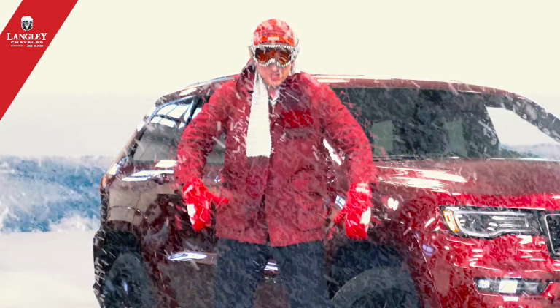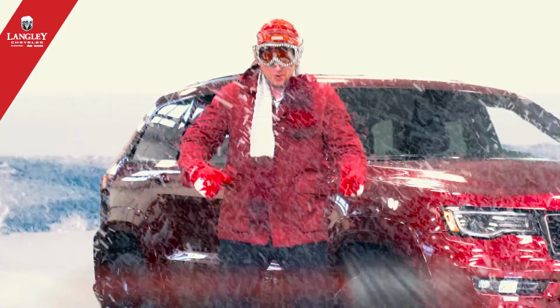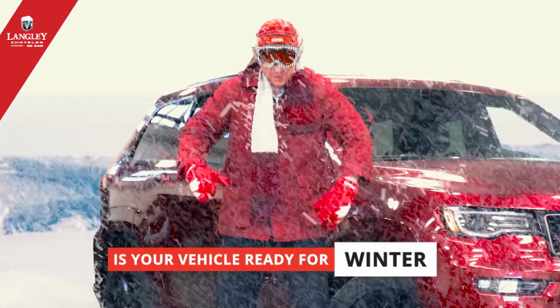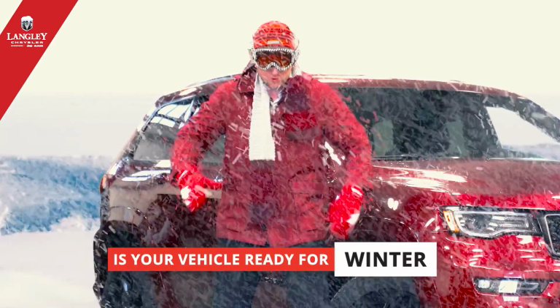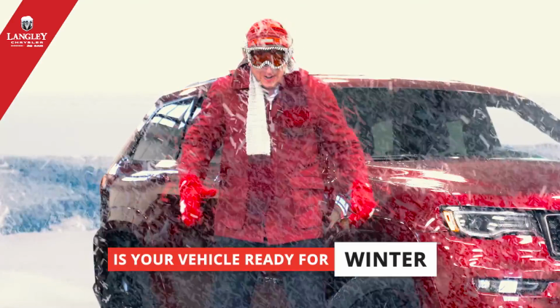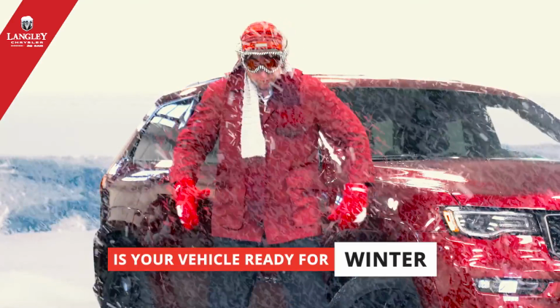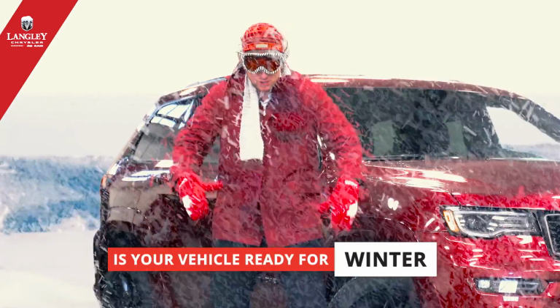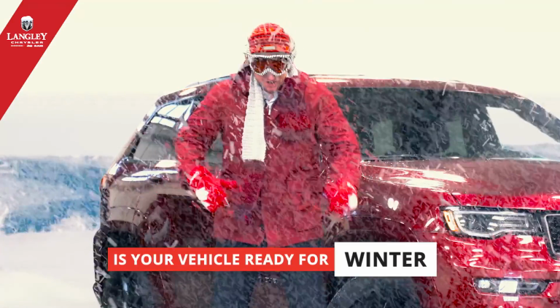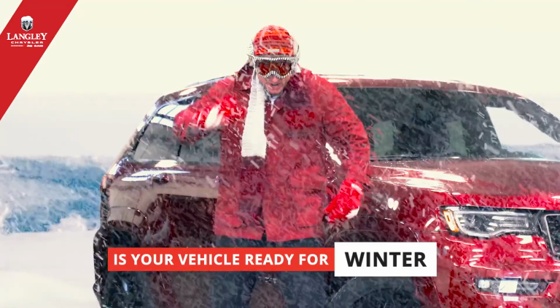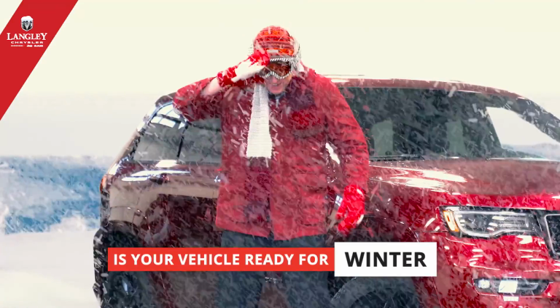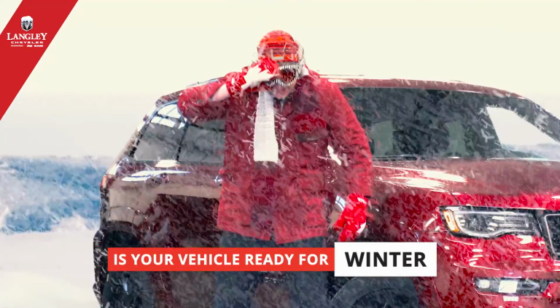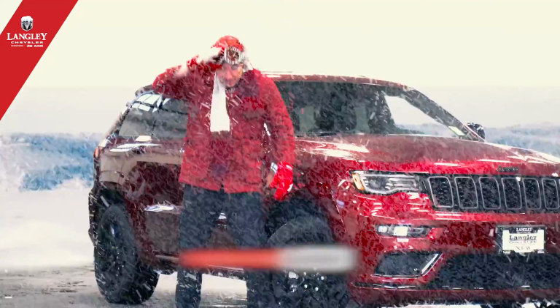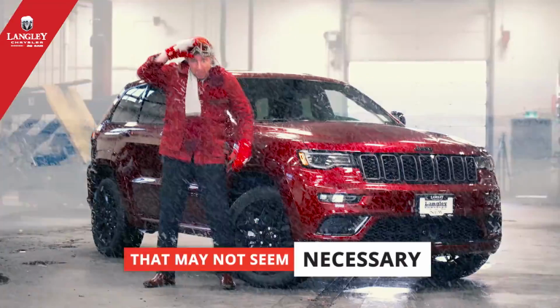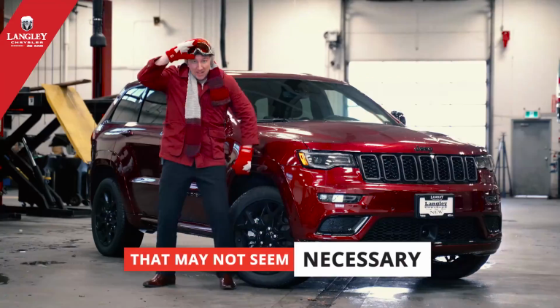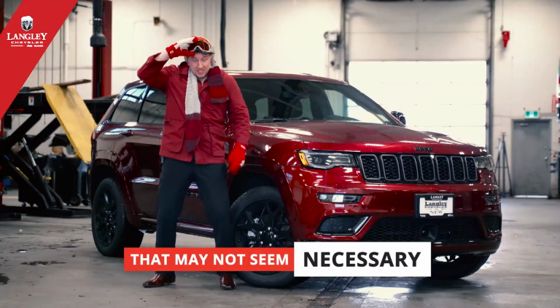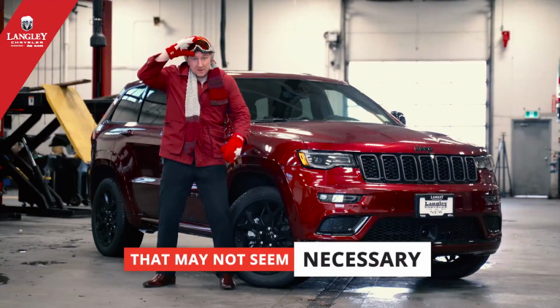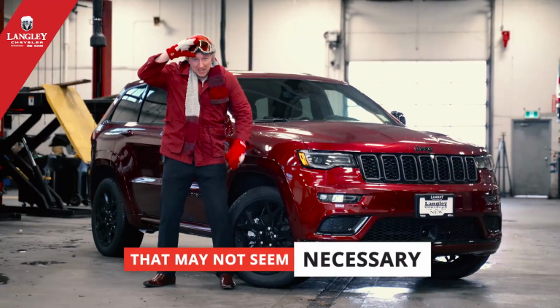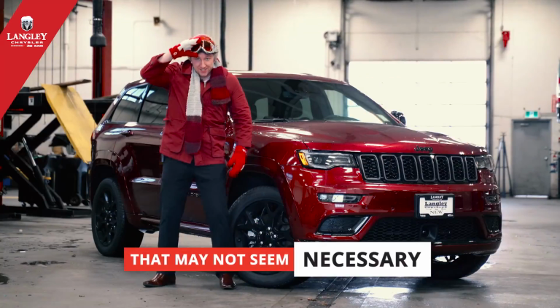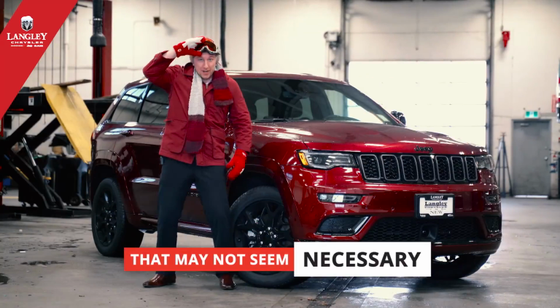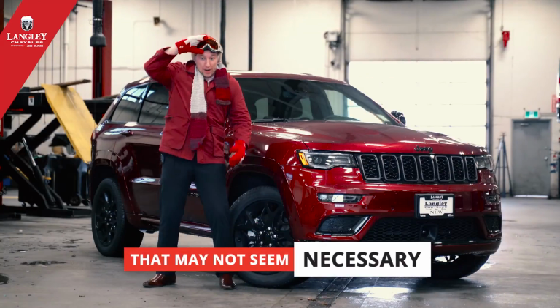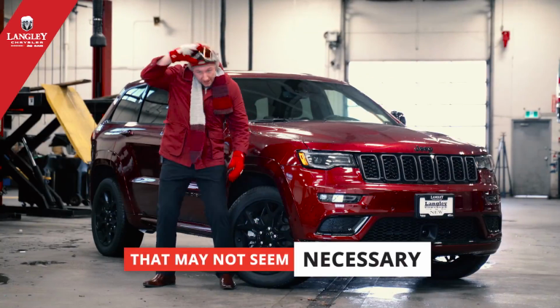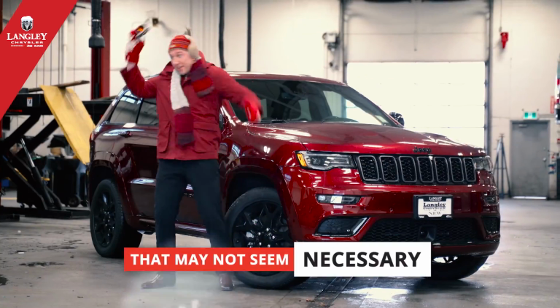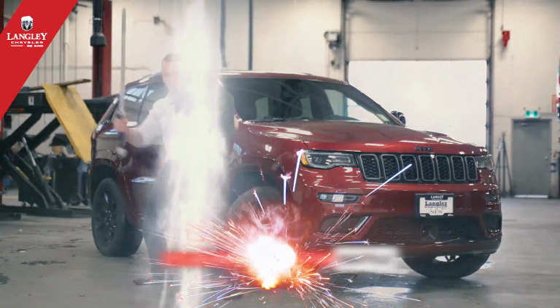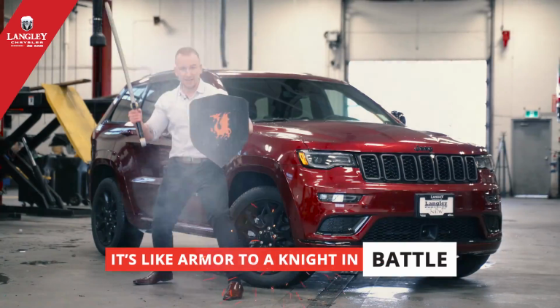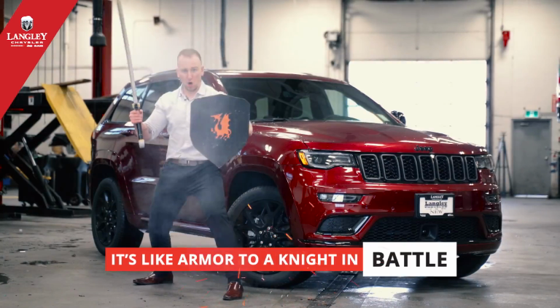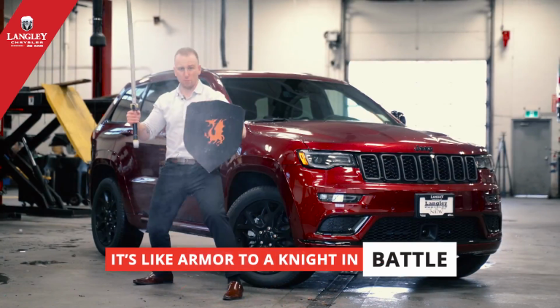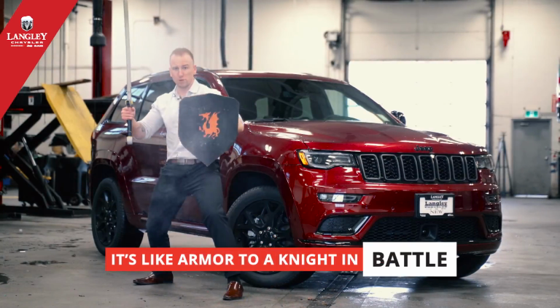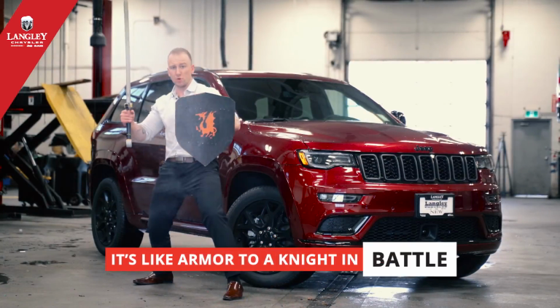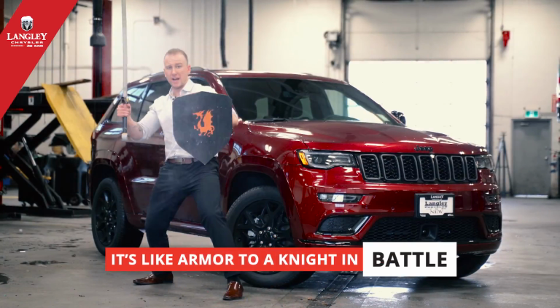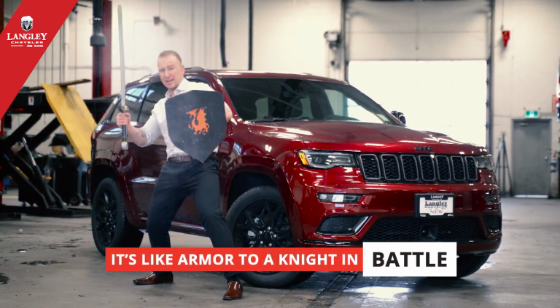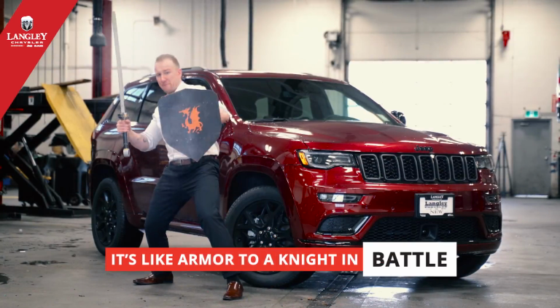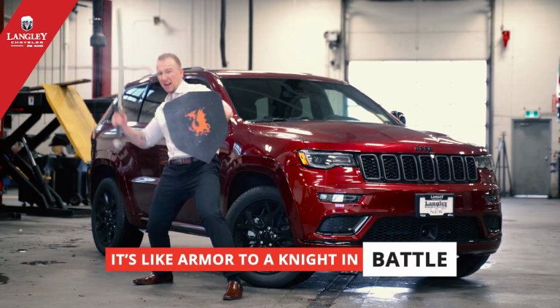Is your vehicle ready for winter? It may not seem necessary, but it's like armor to a knight in battle.